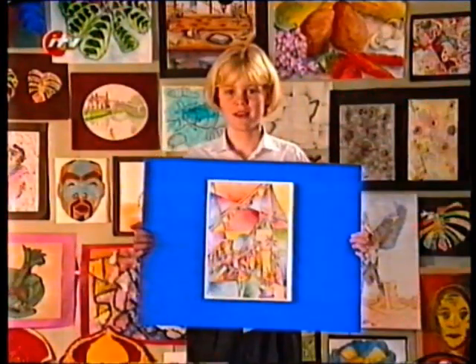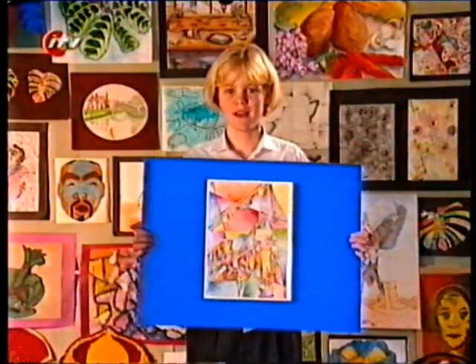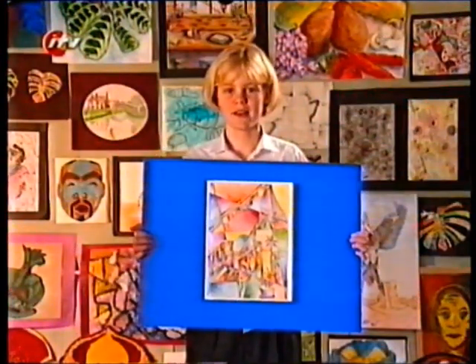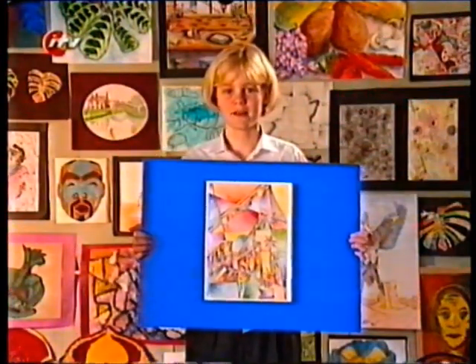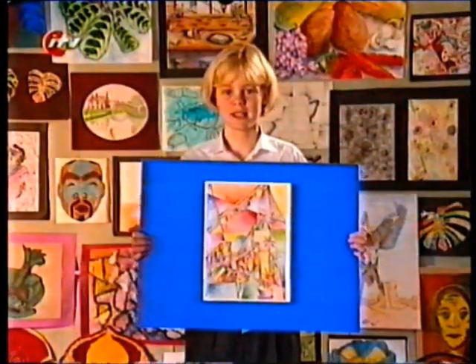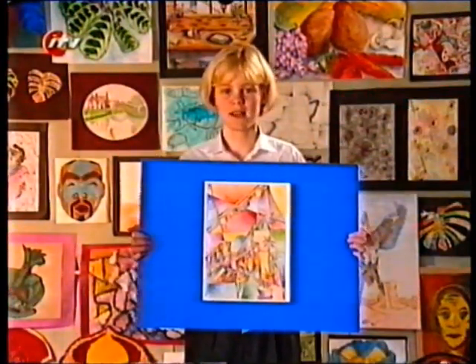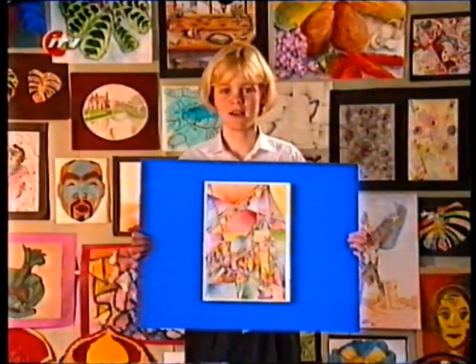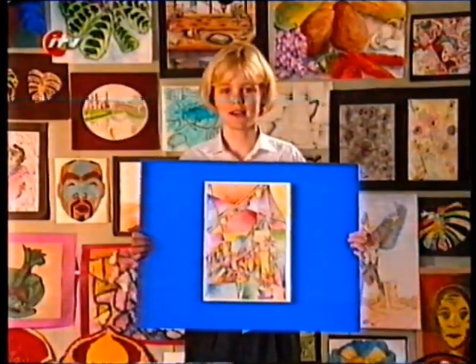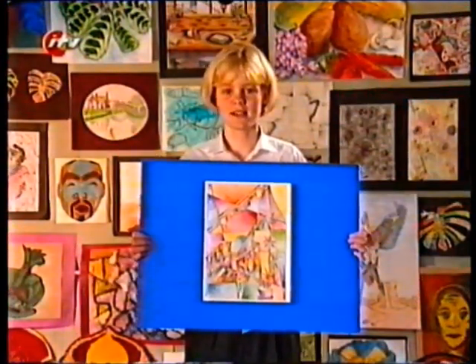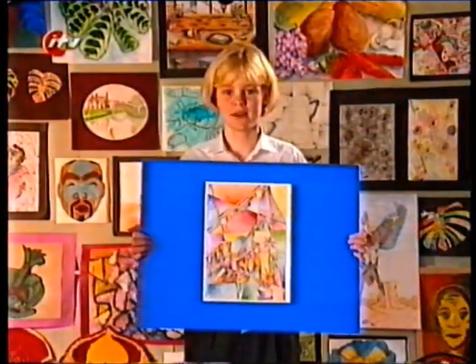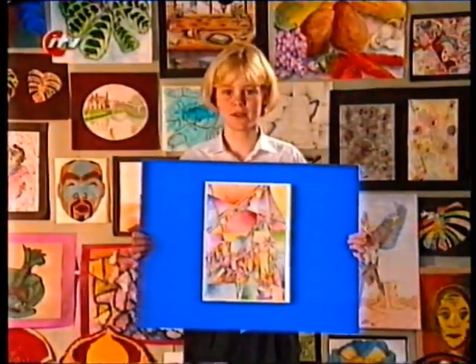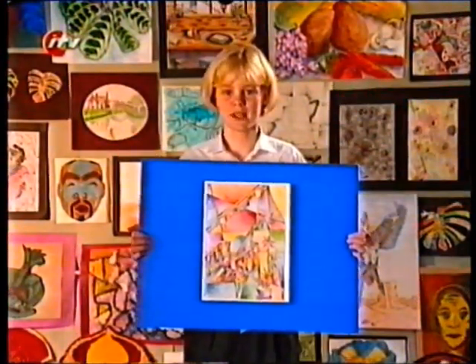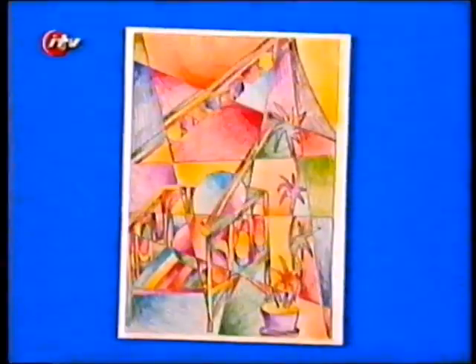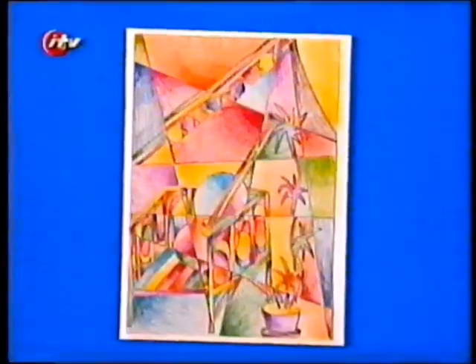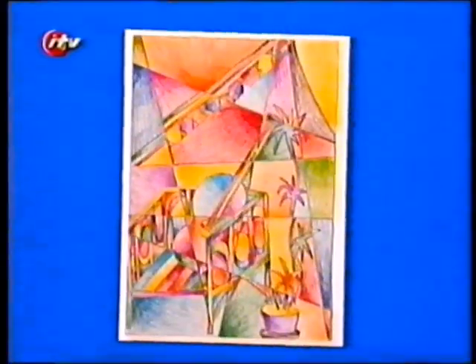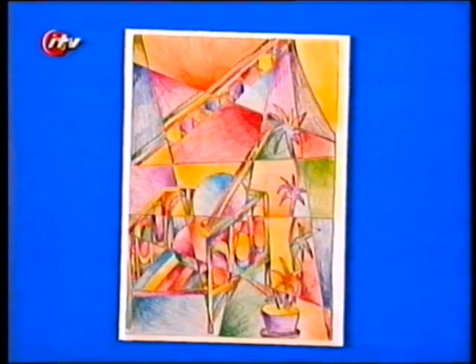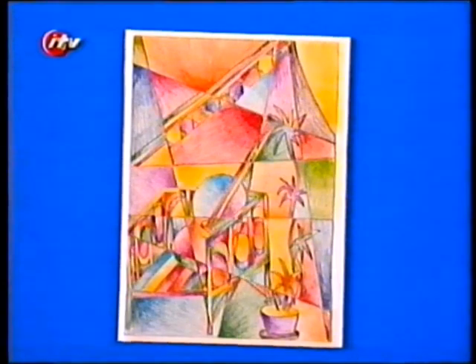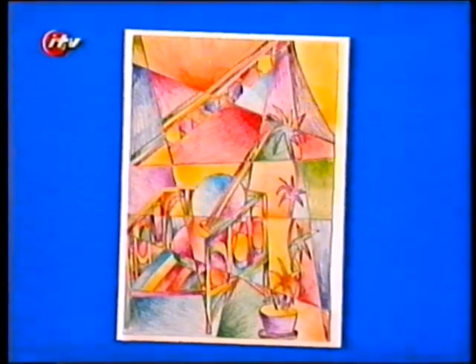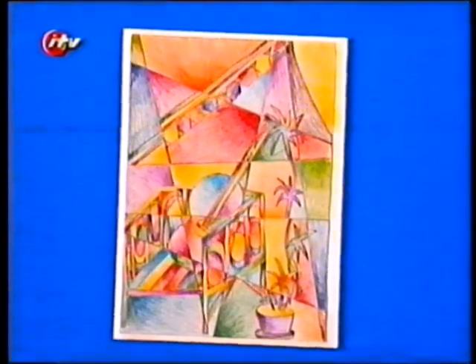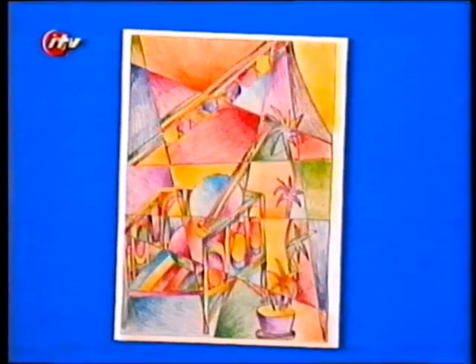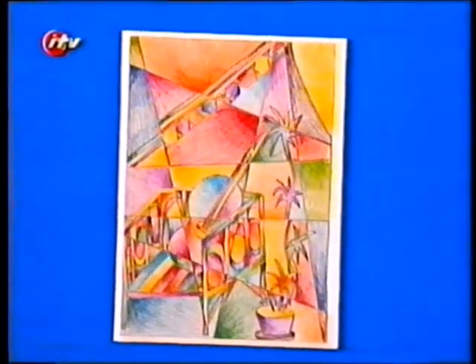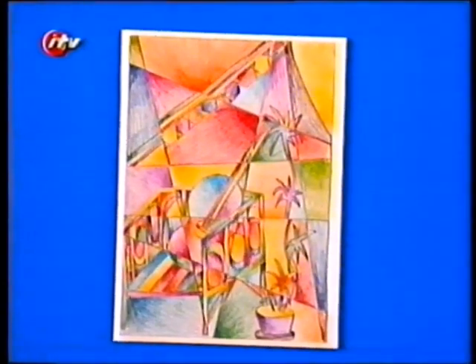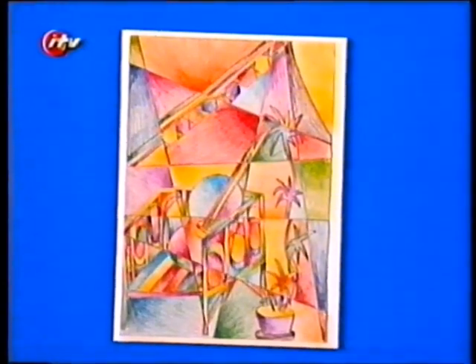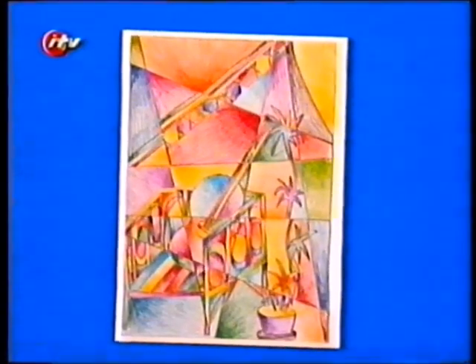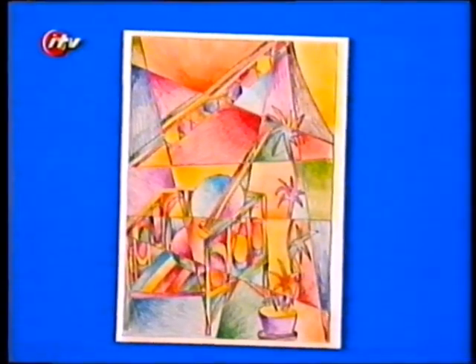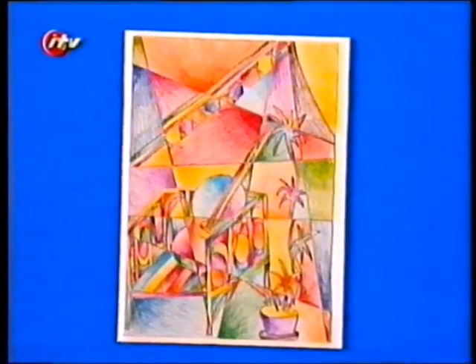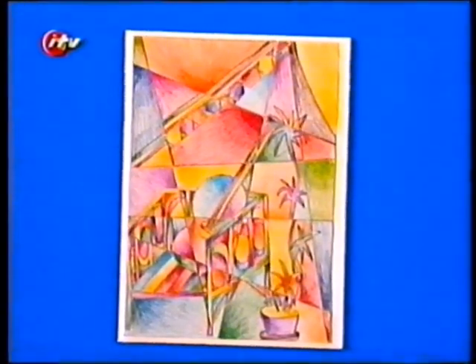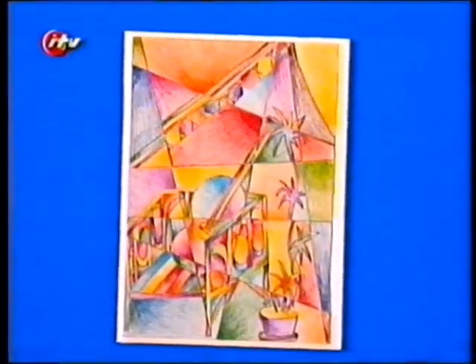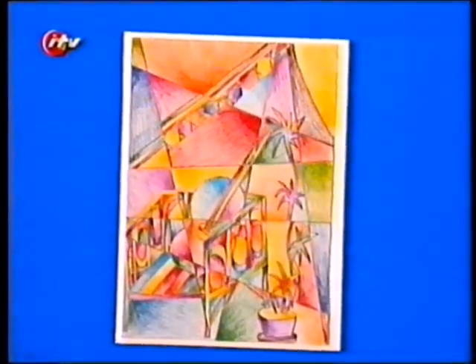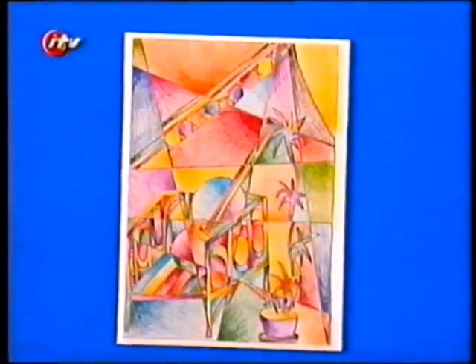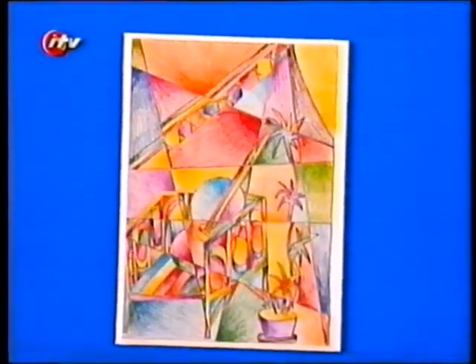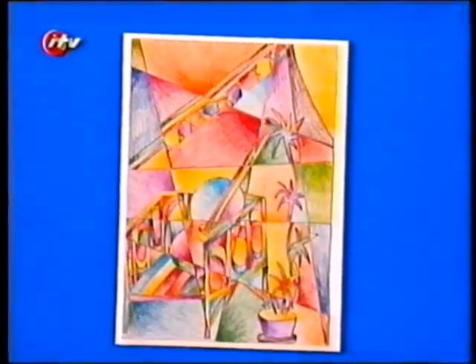Hi, I'm Christy. I made an artifact by drawing a disjointed picture of a chair, guitar and a plant, and then coloured it in so it looked like a broken mirror.